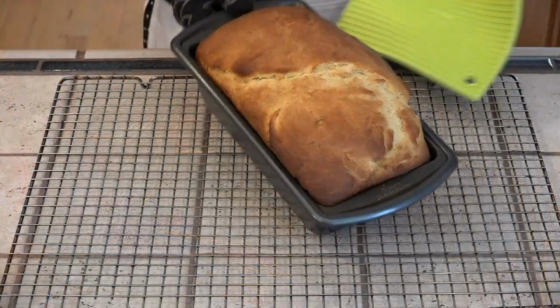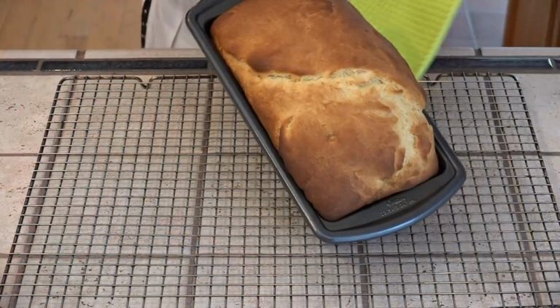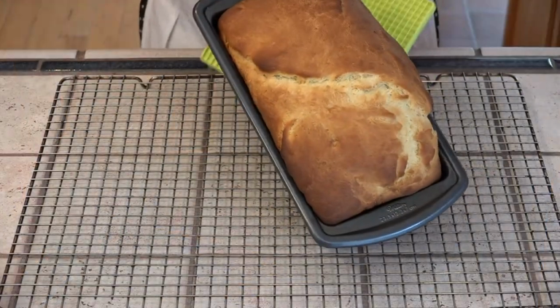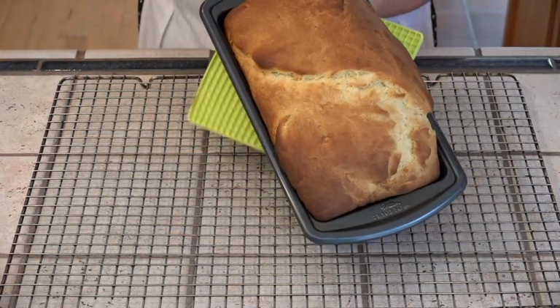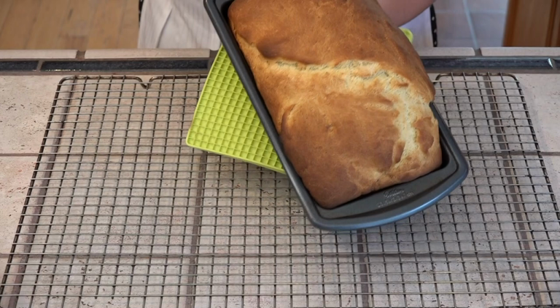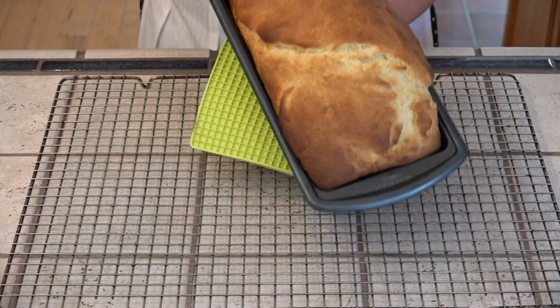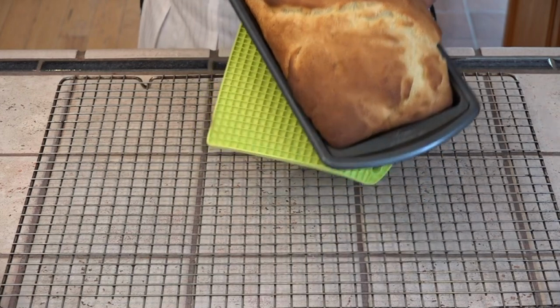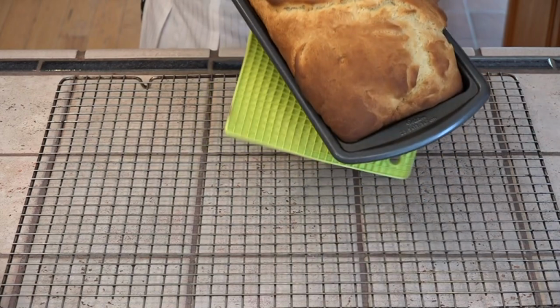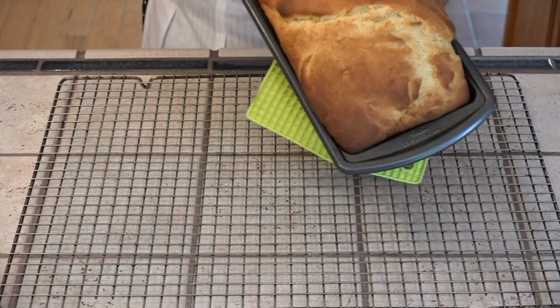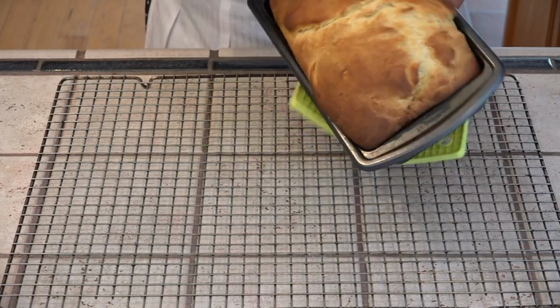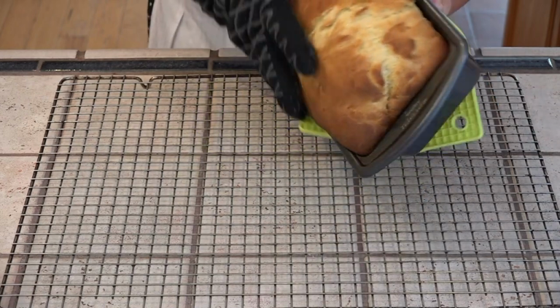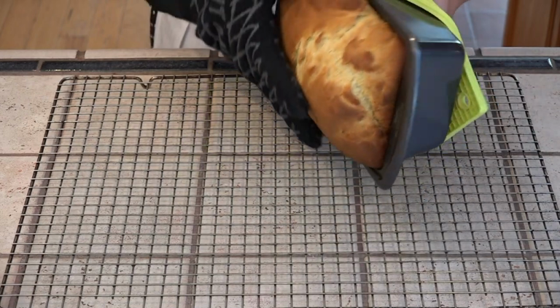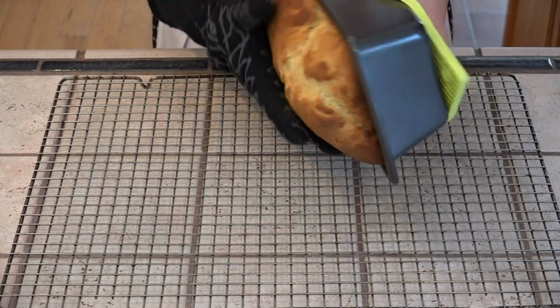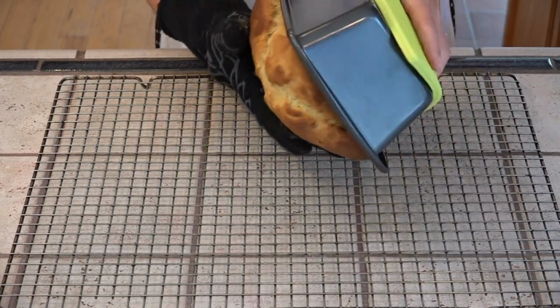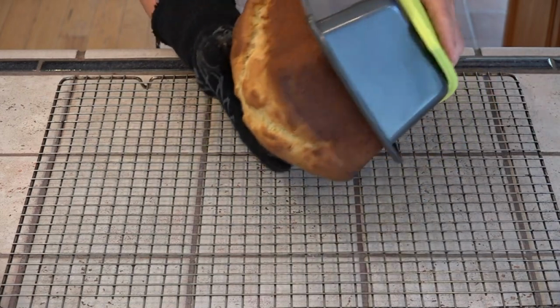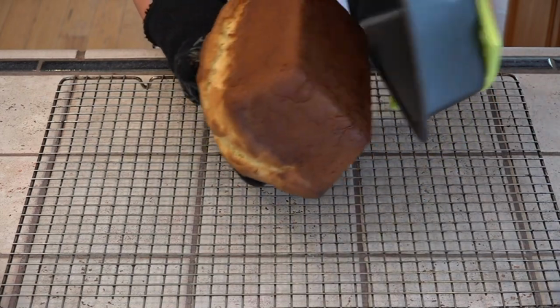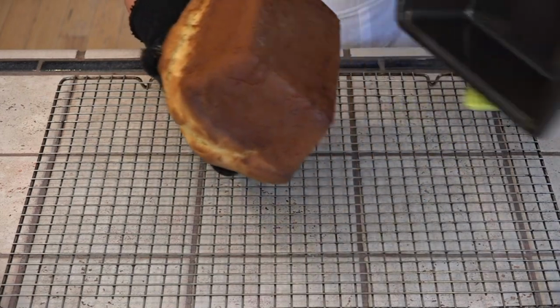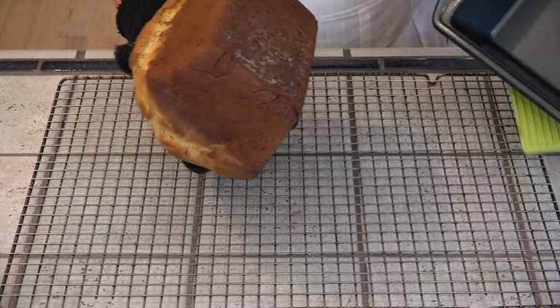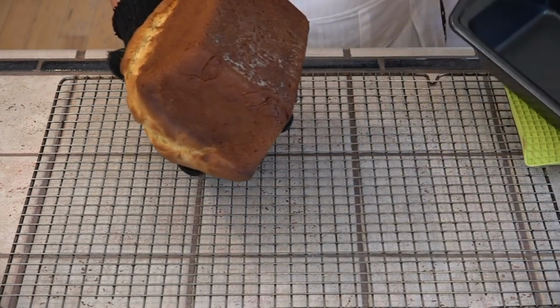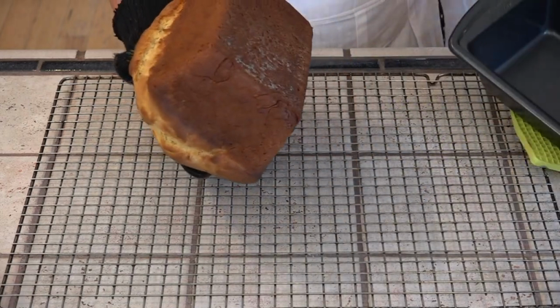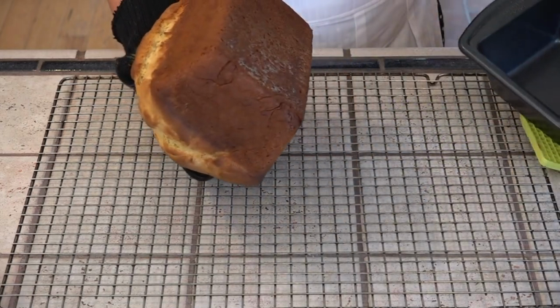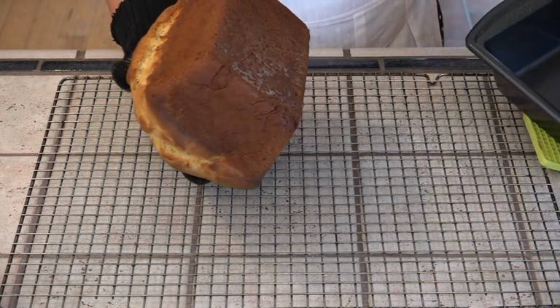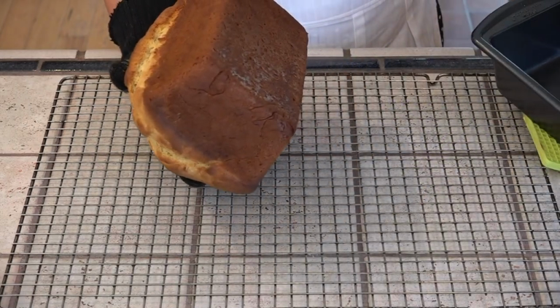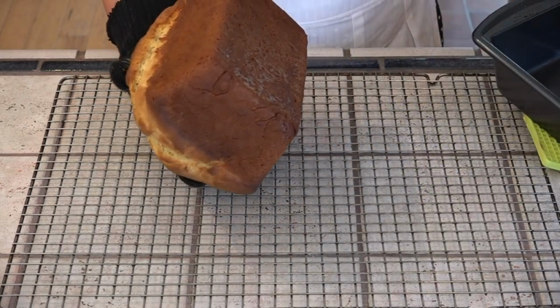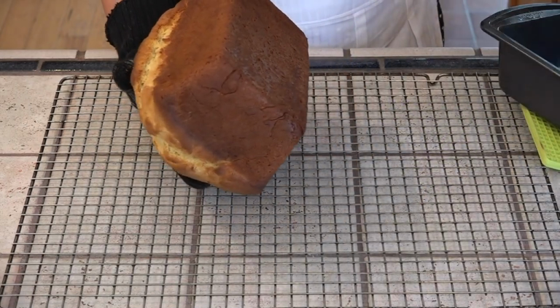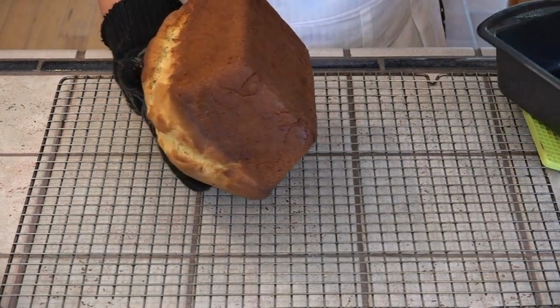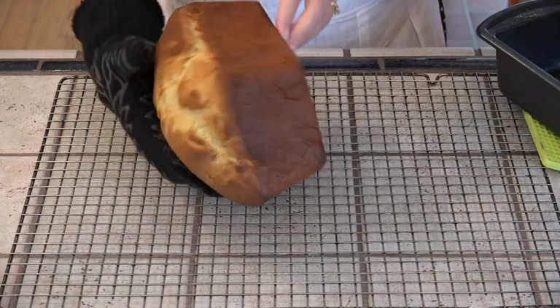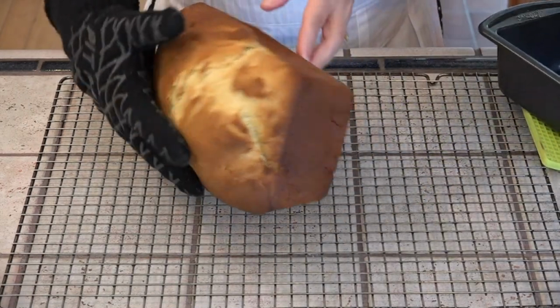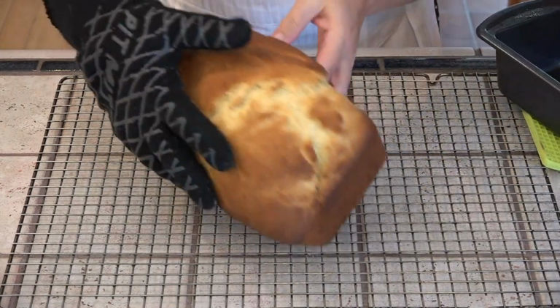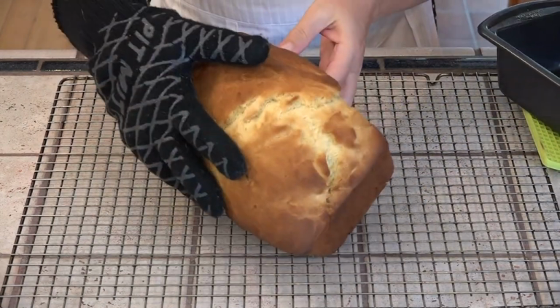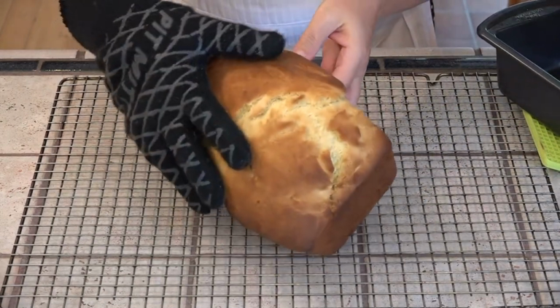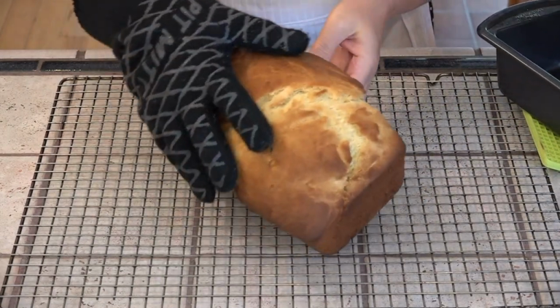This needs to be de-panned to a cooling rack and then we need to wait about a half an hour before we can cut into it.